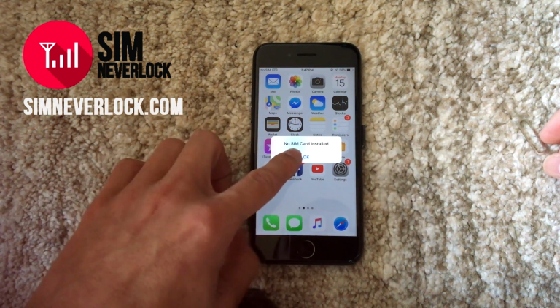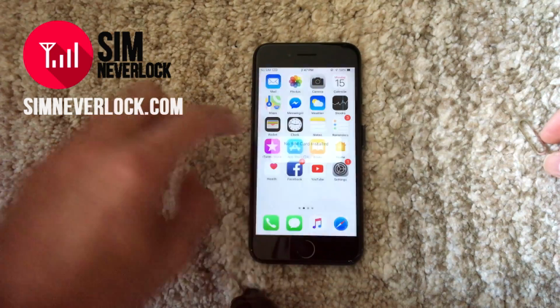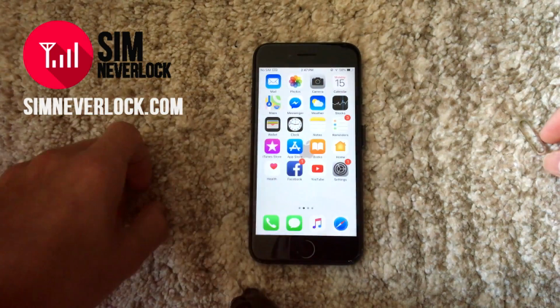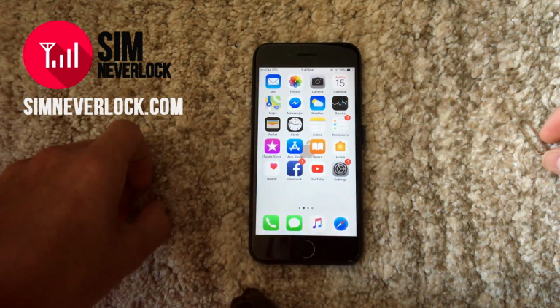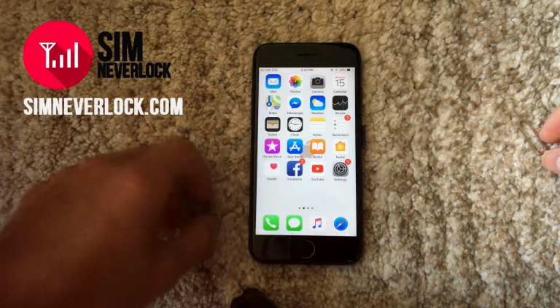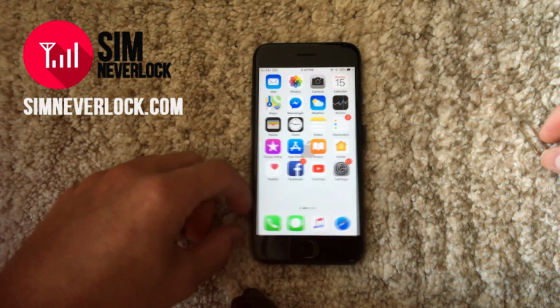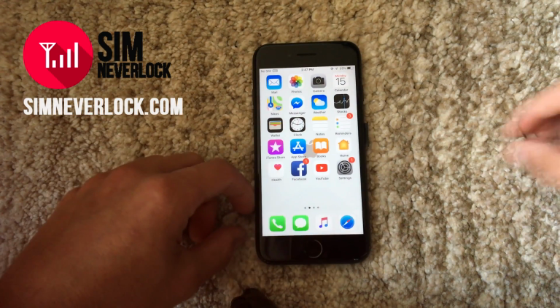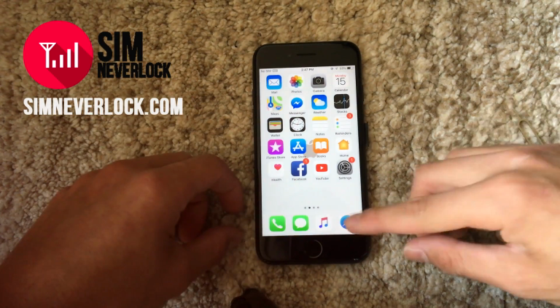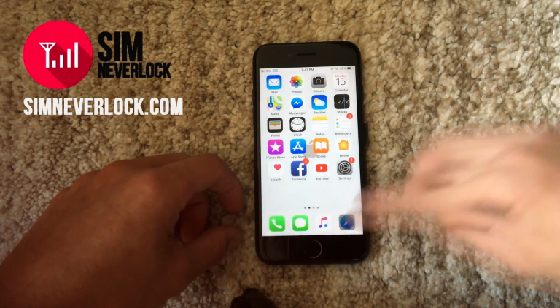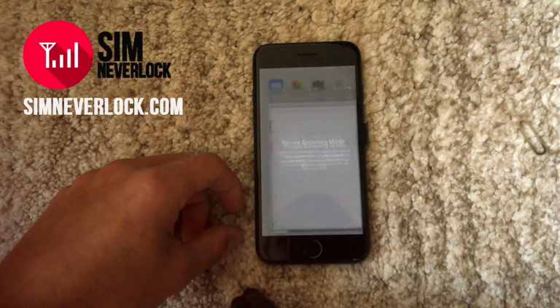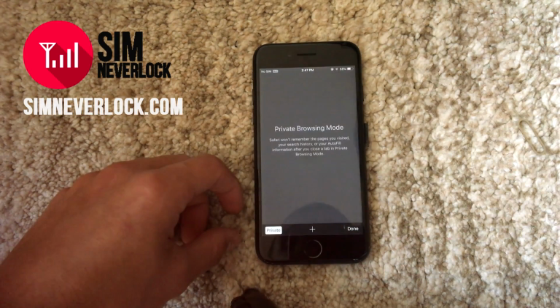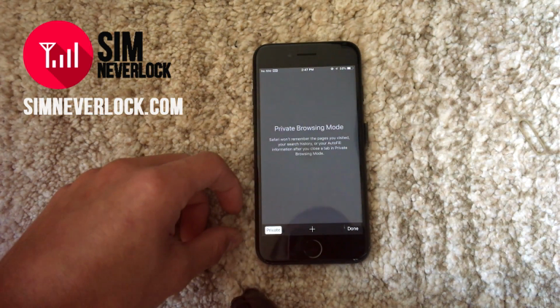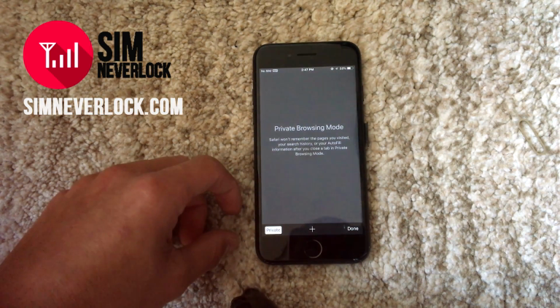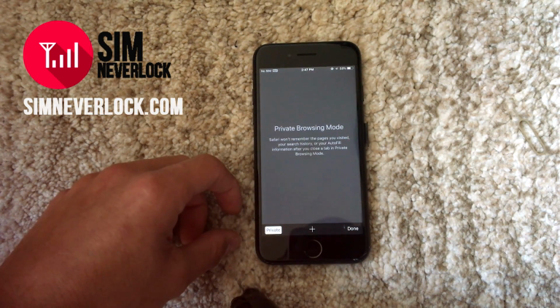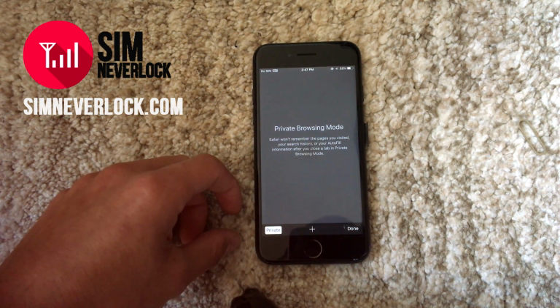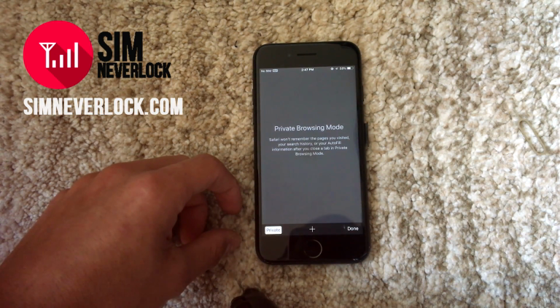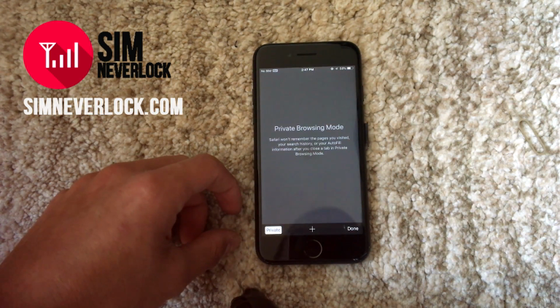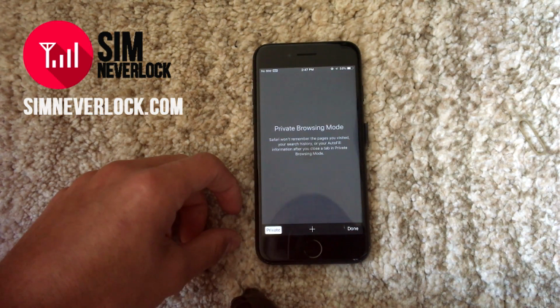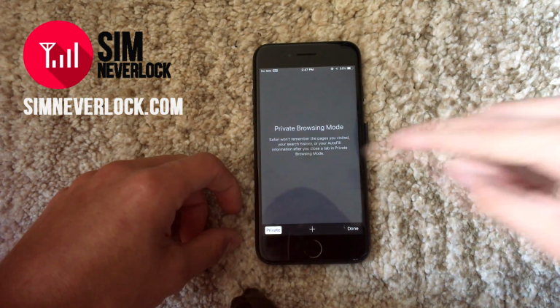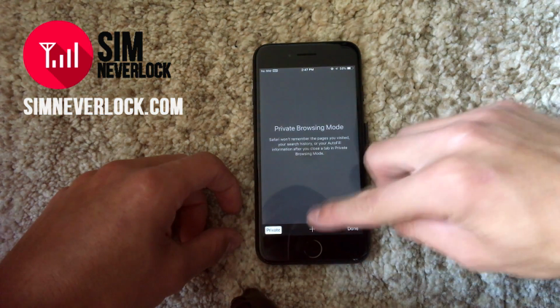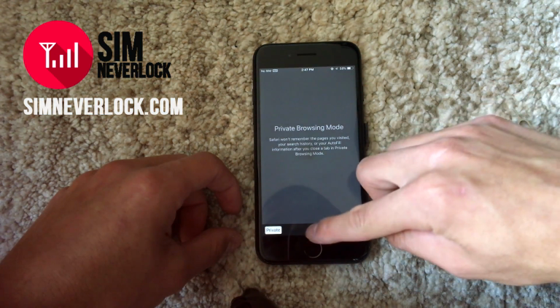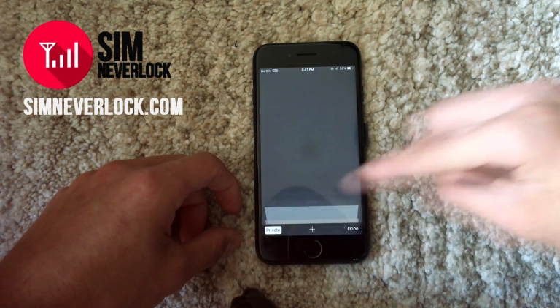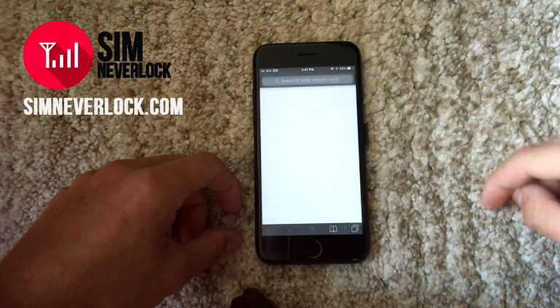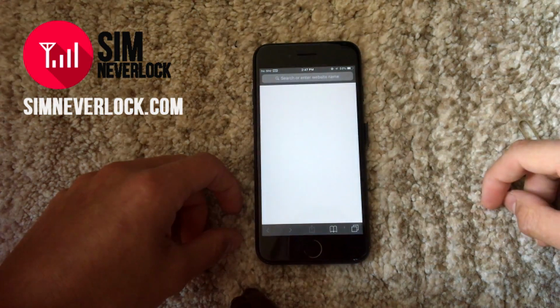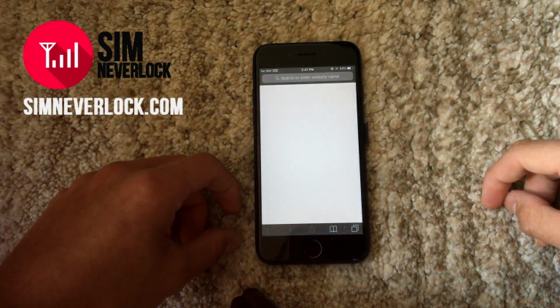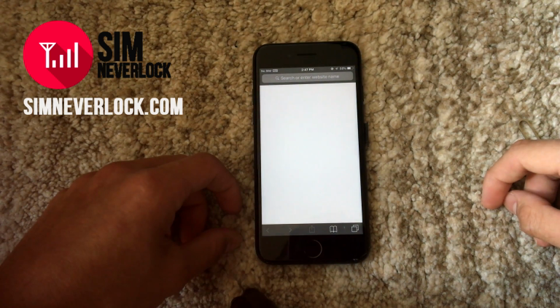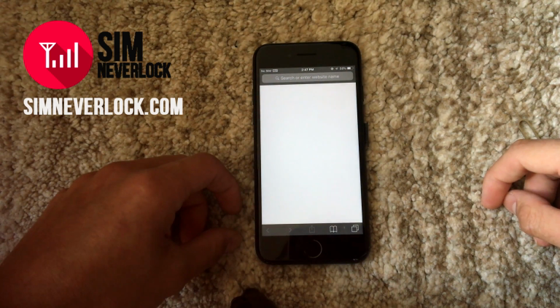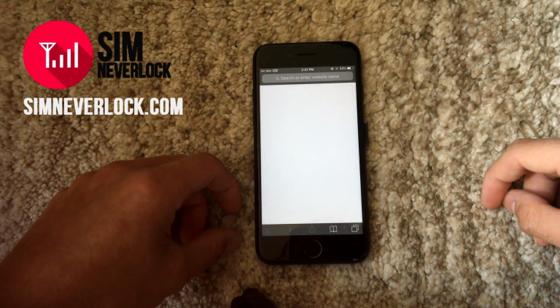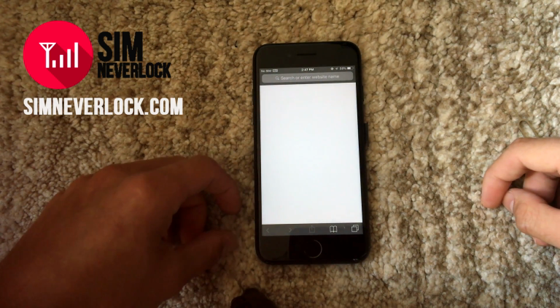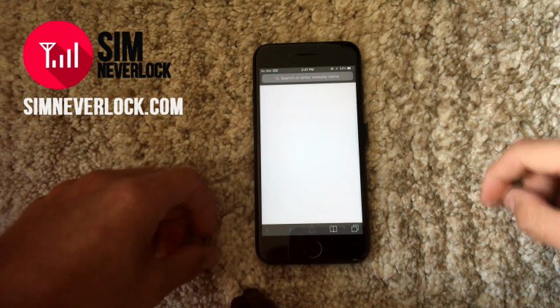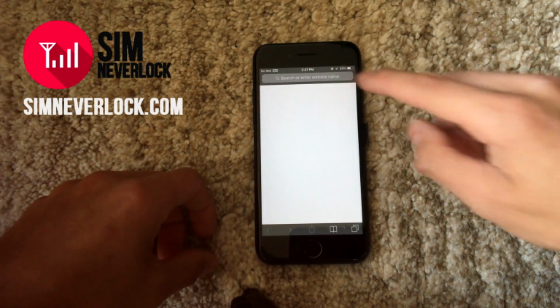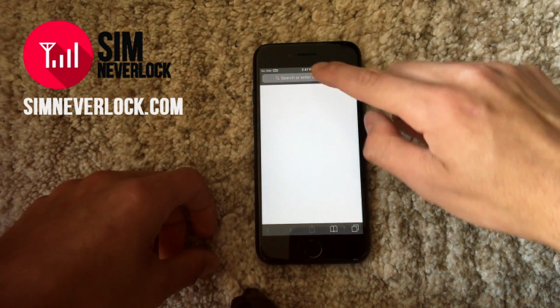As always, when we begin, we firstly remove the locked SIM card and navigate to our website, which is simneverlock.com.